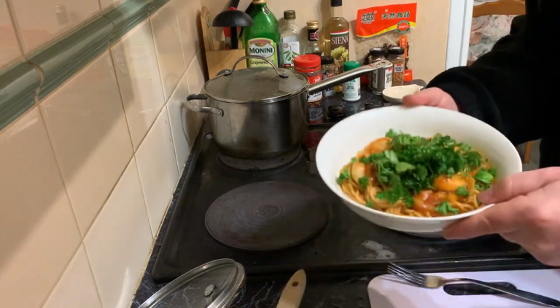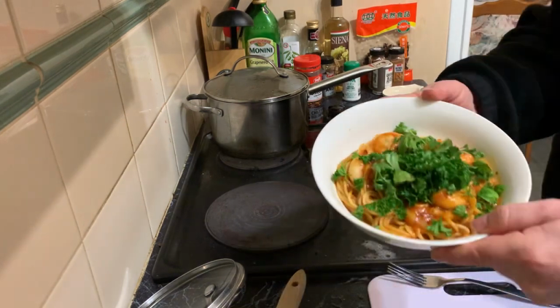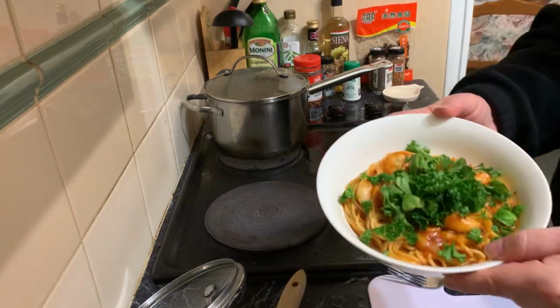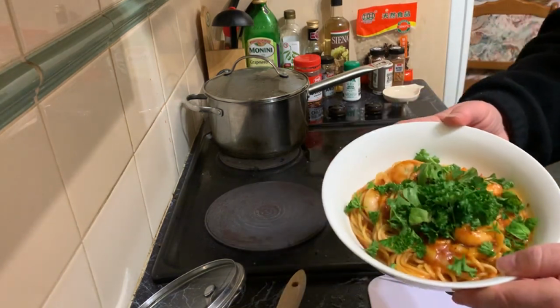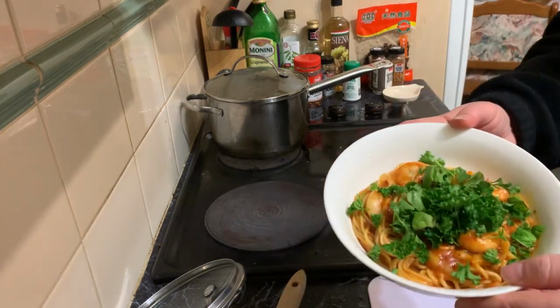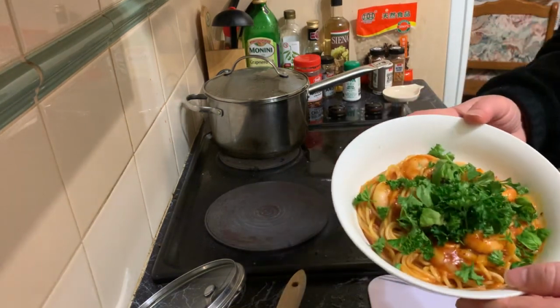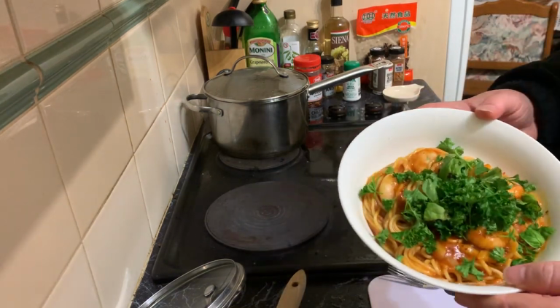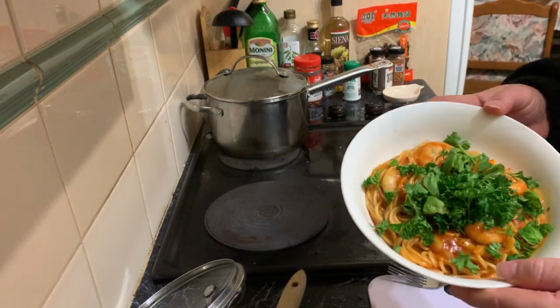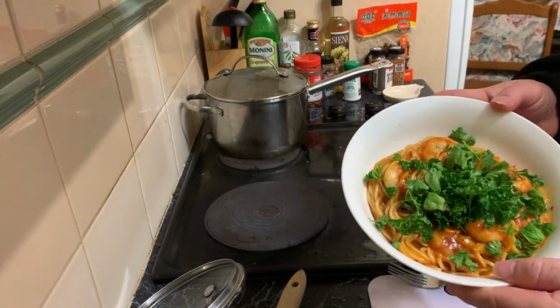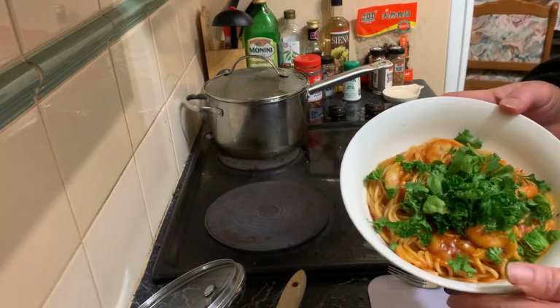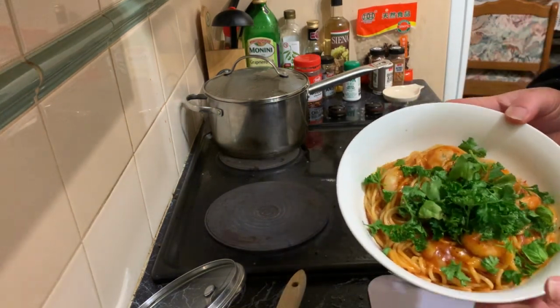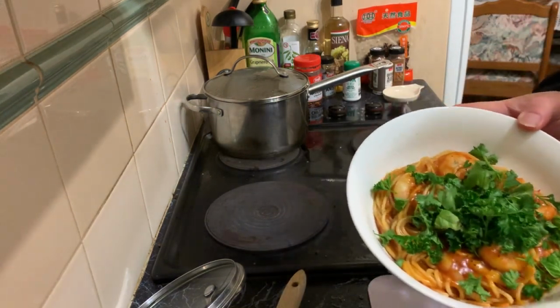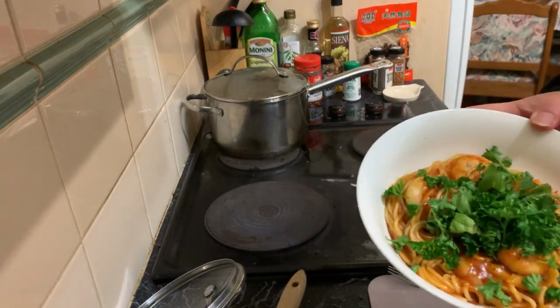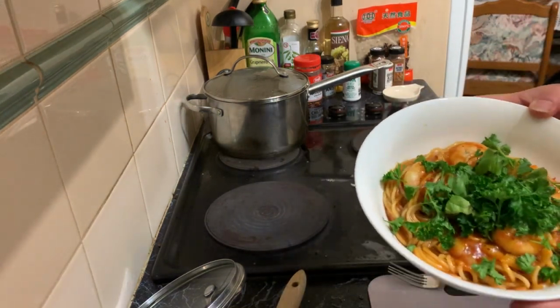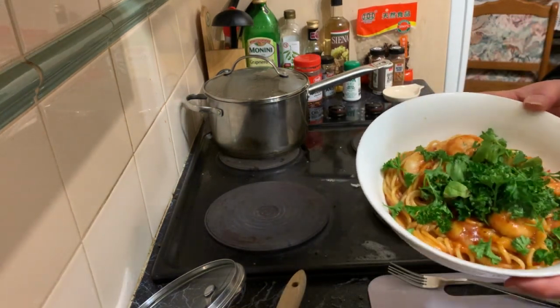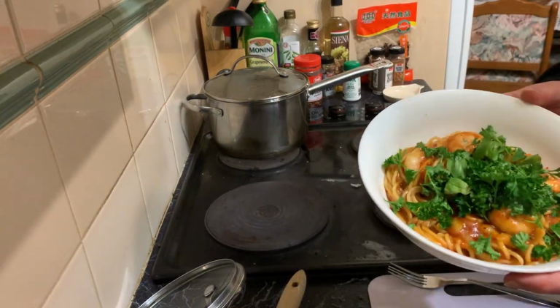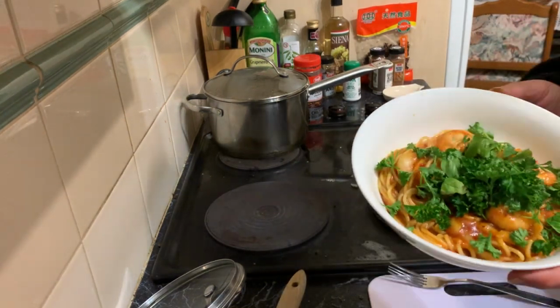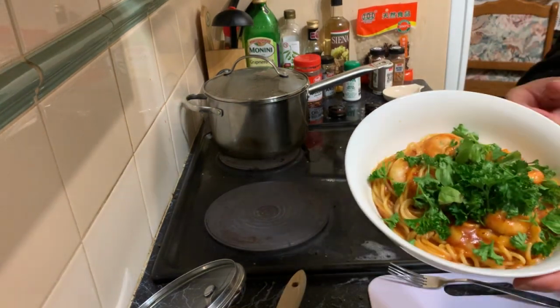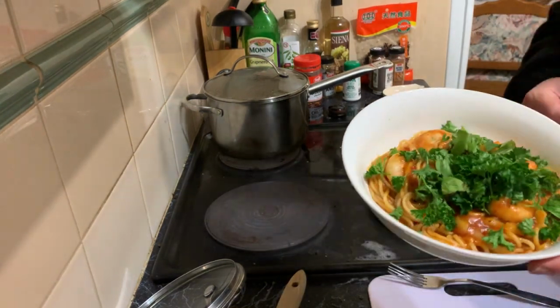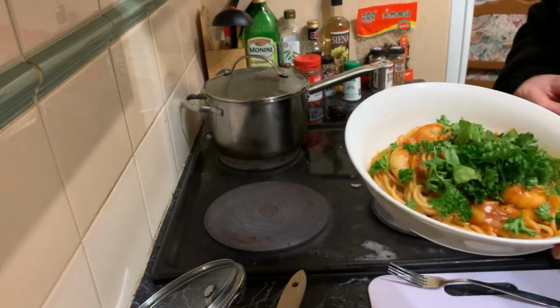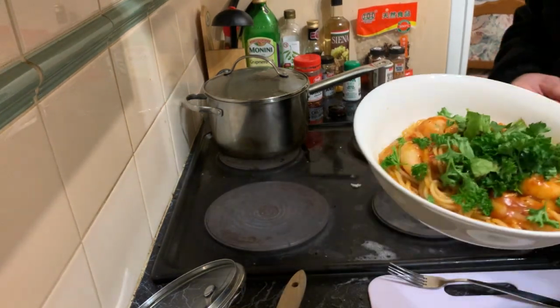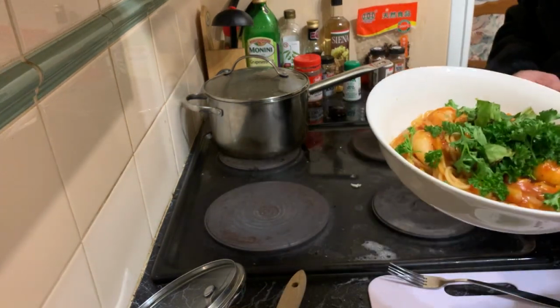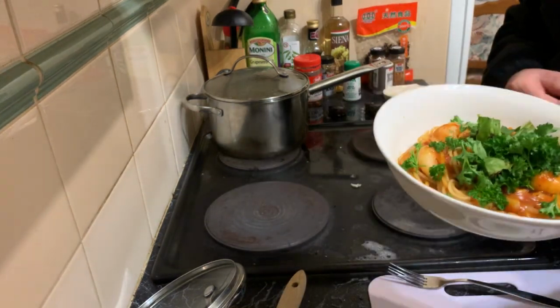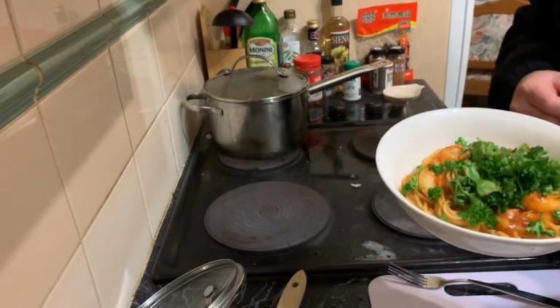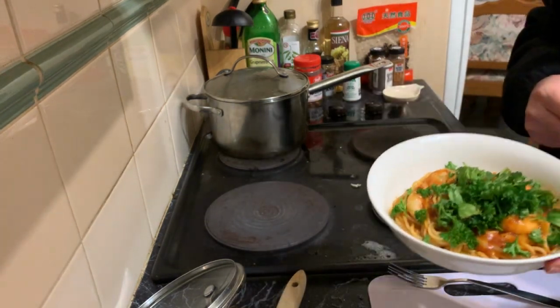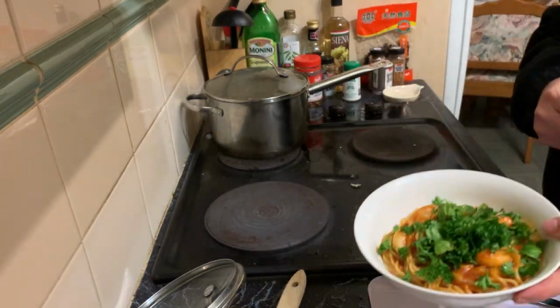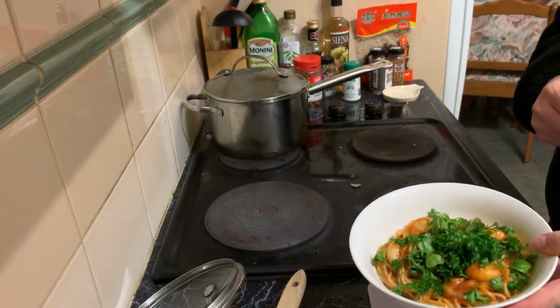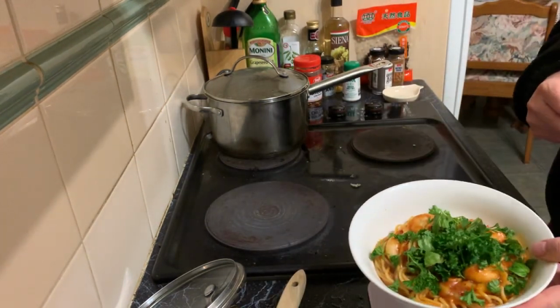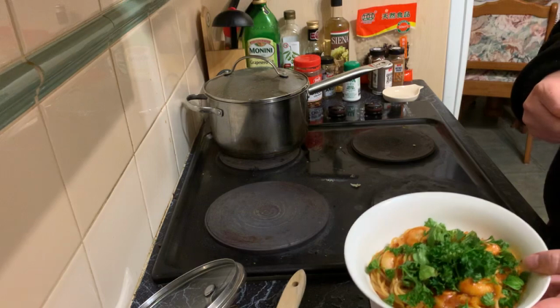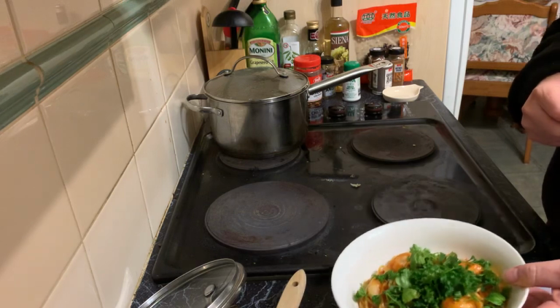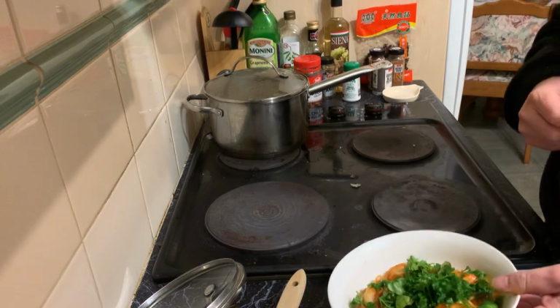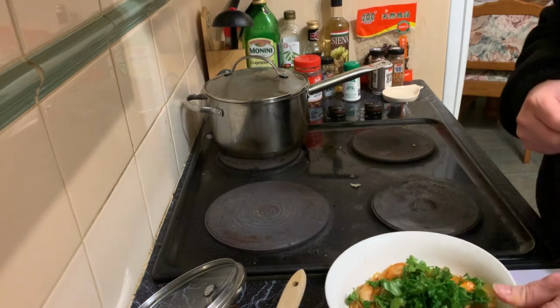Voila! And that will be absolutely delicious.